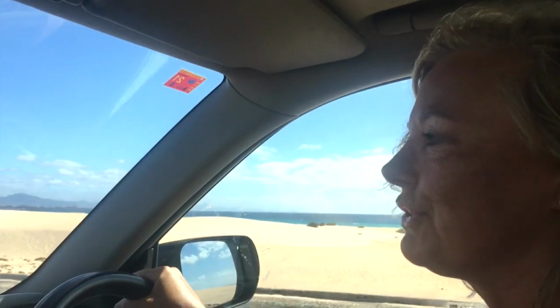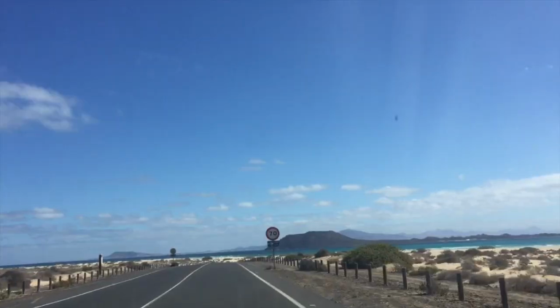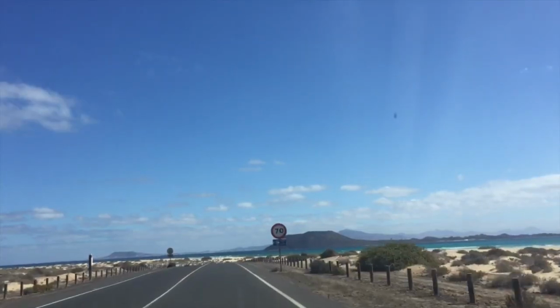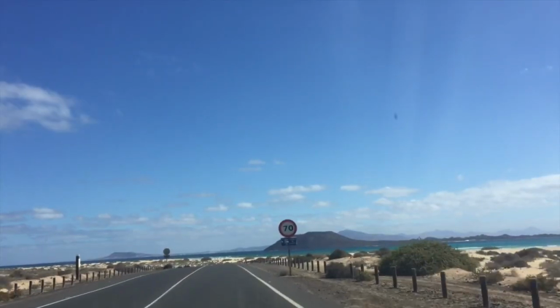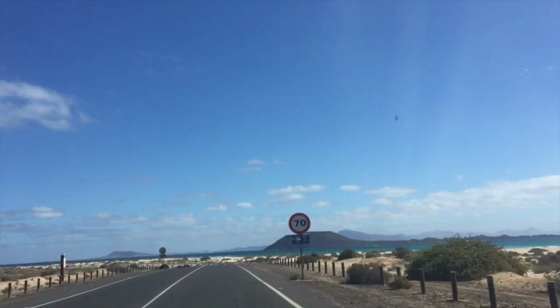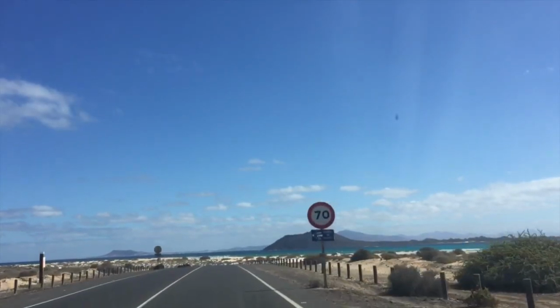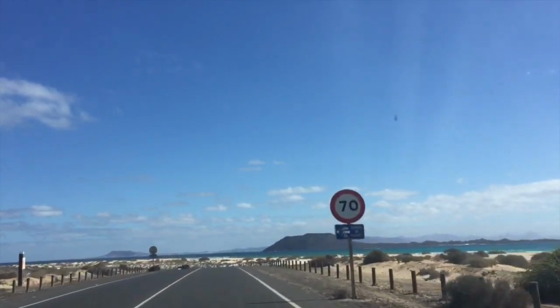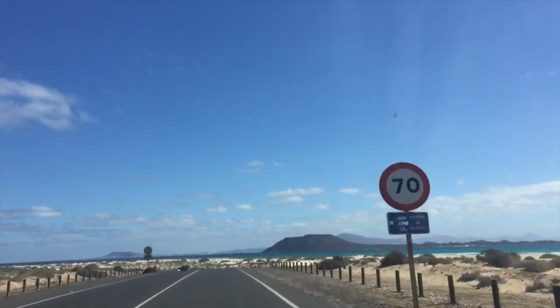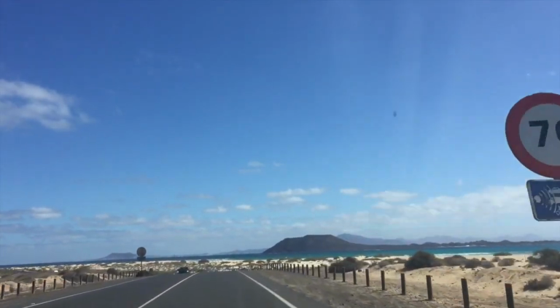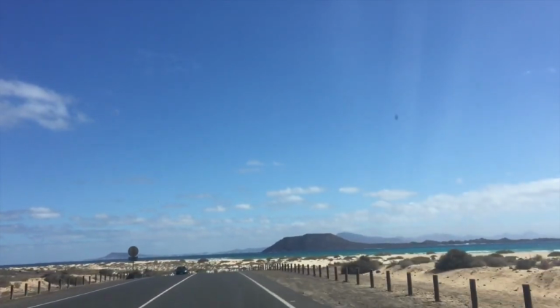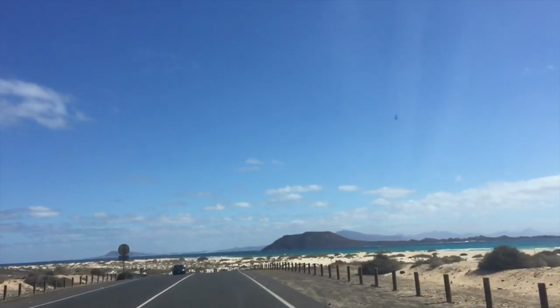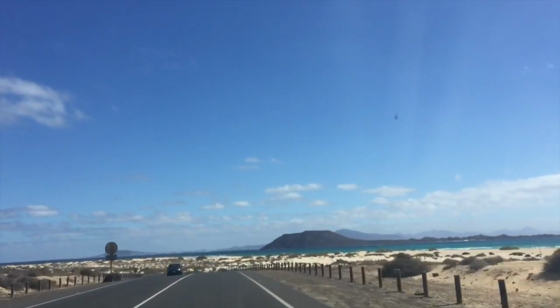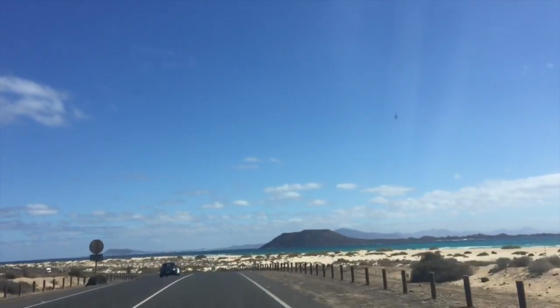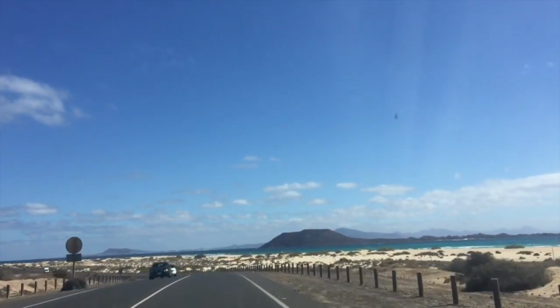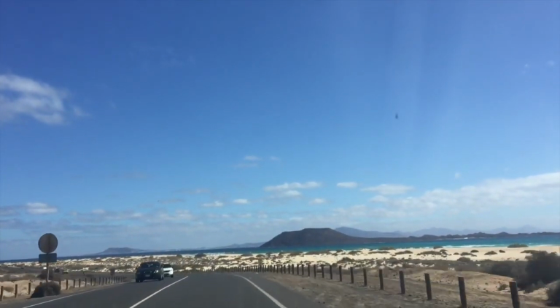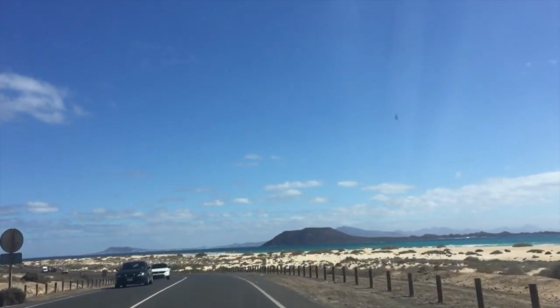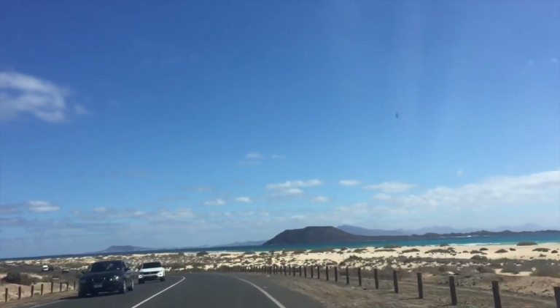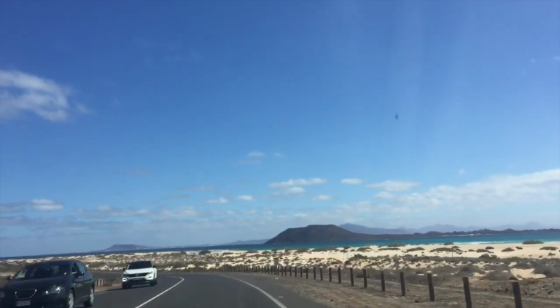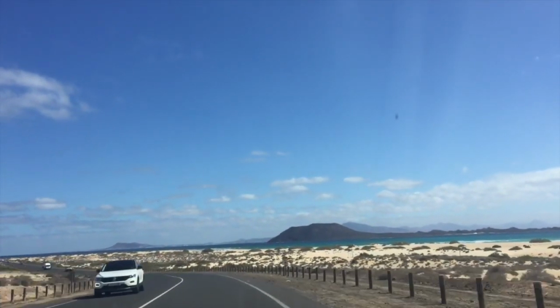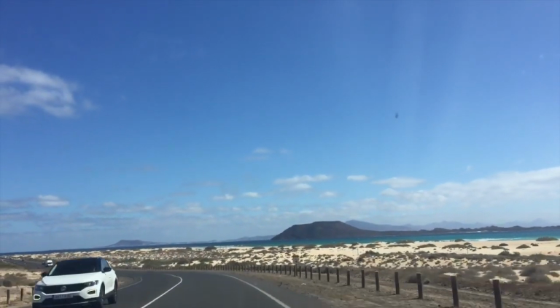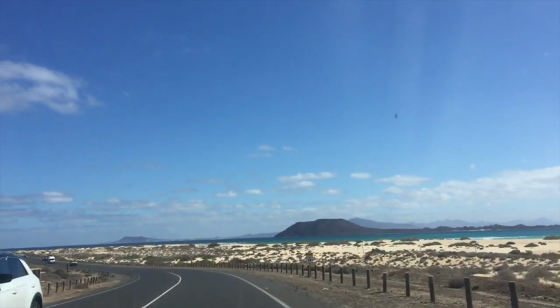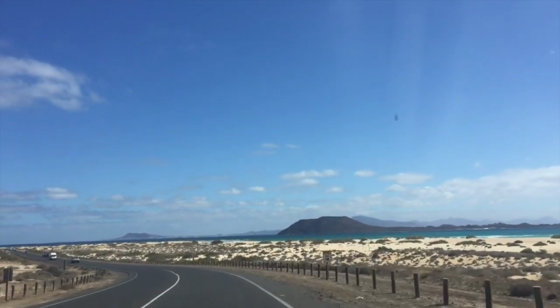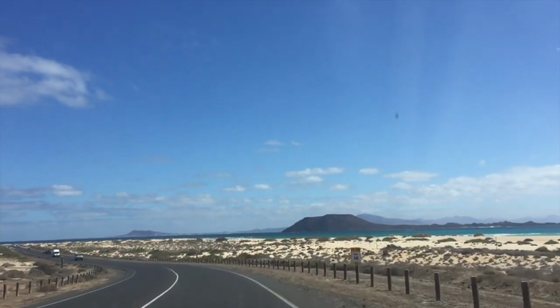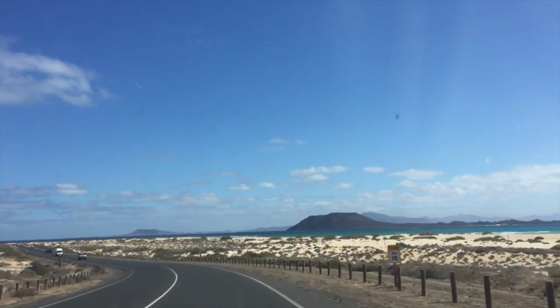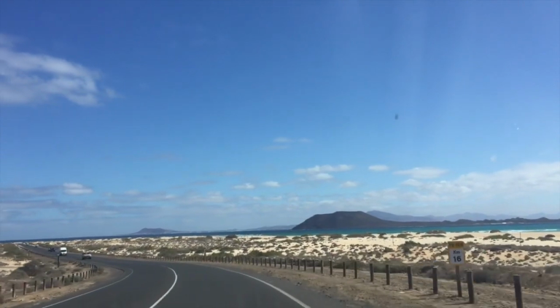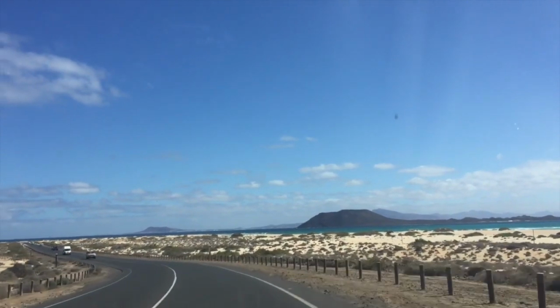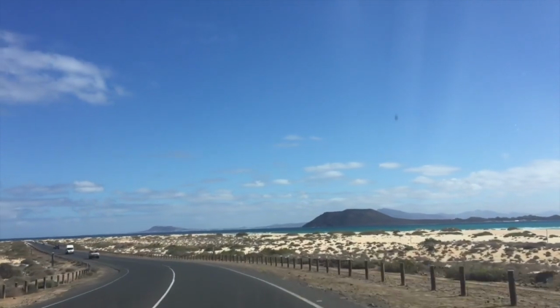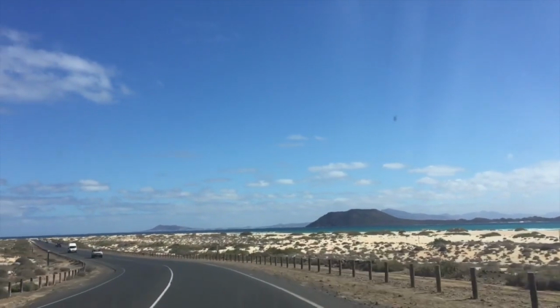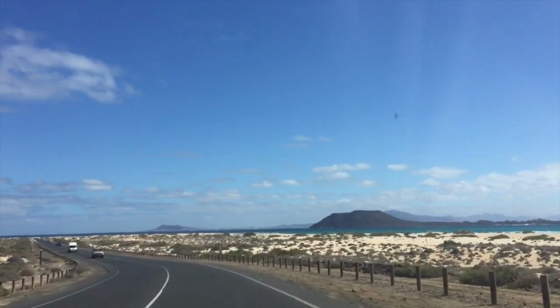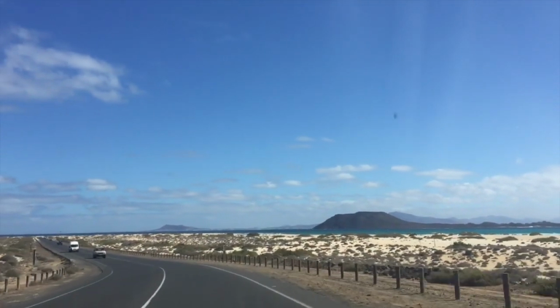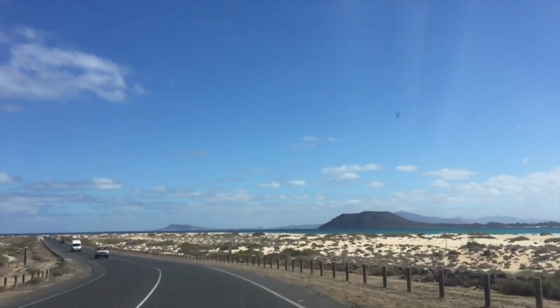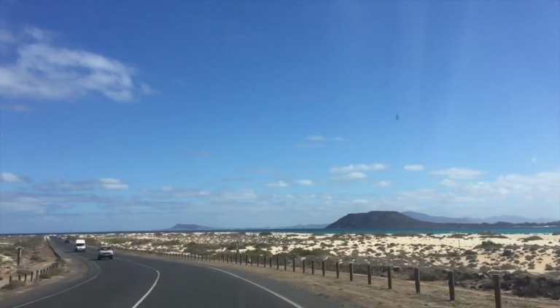In the far distance, you can see the island of Lanzarote, and in the near distance, you can see the island of Los Lobos.